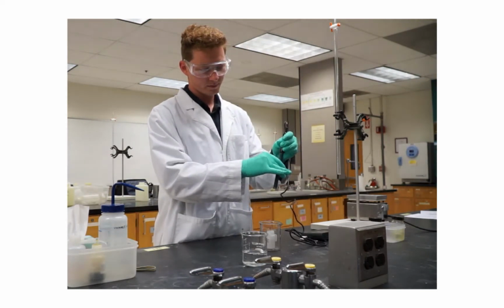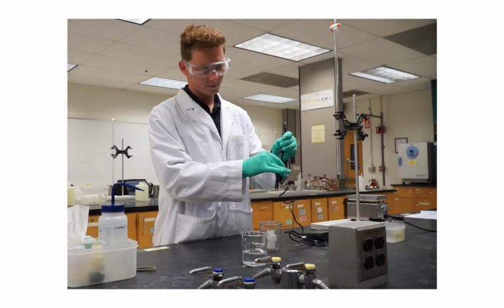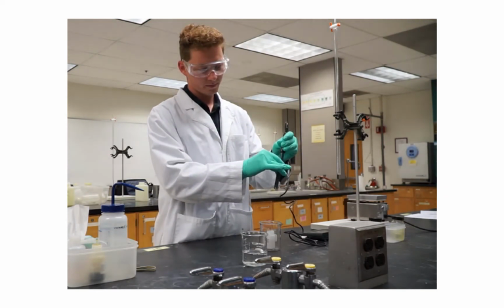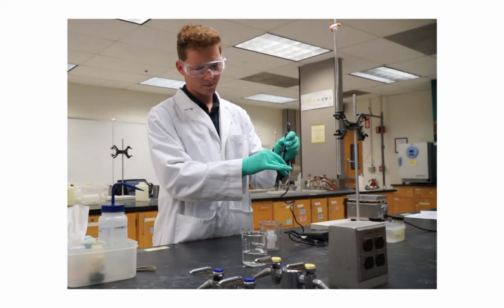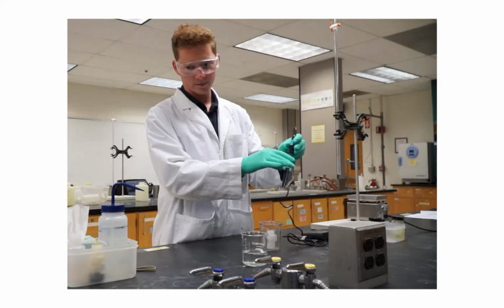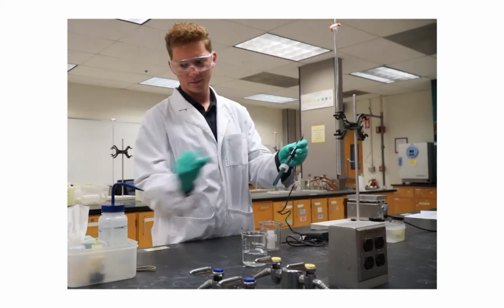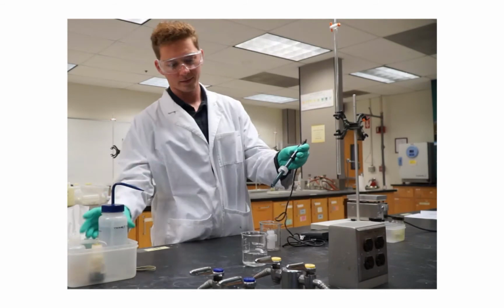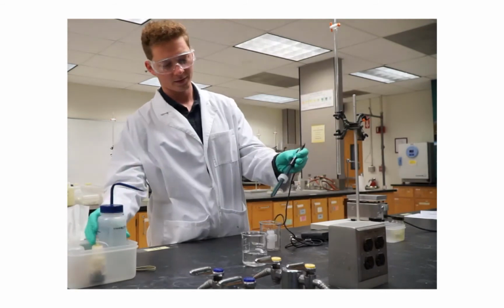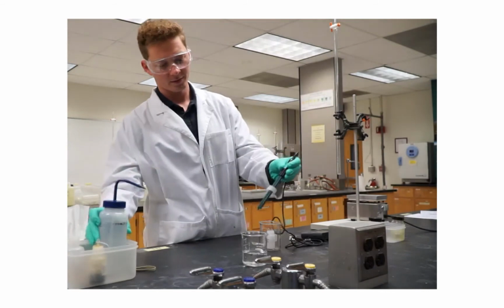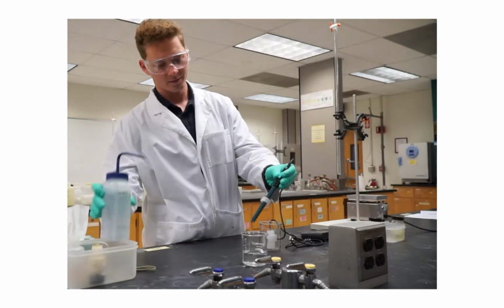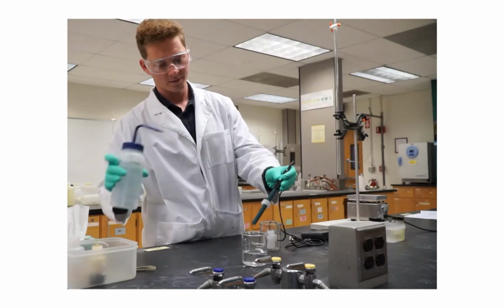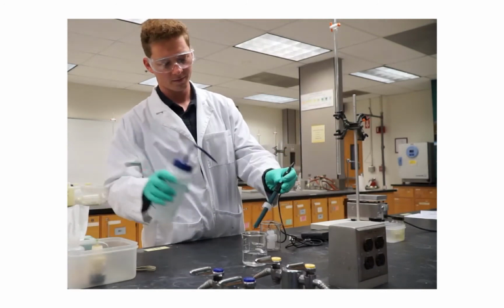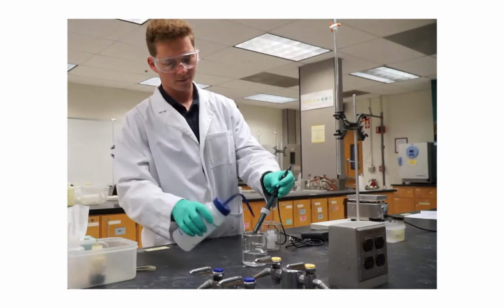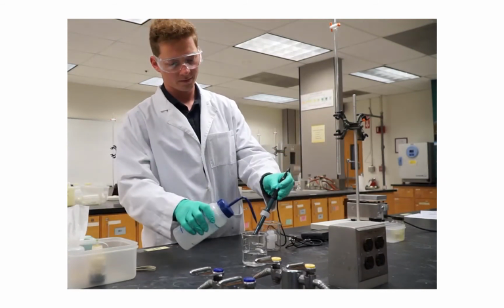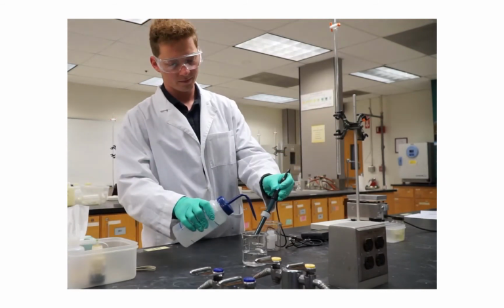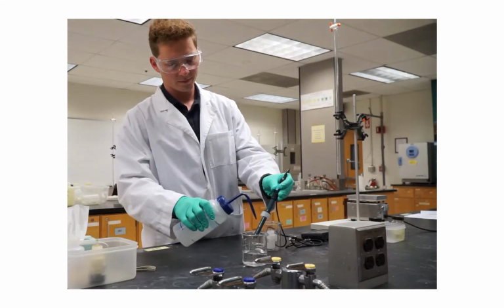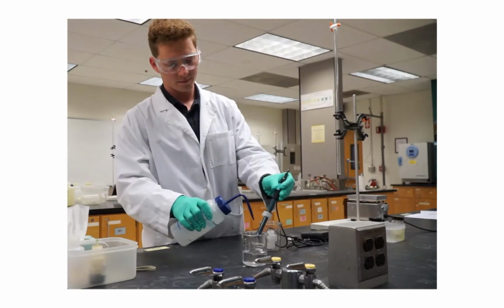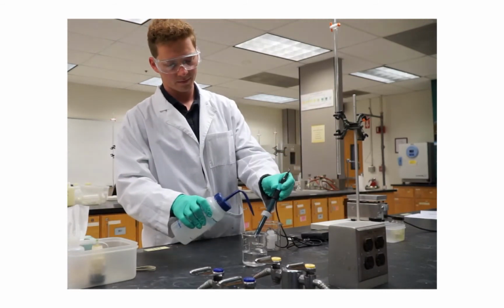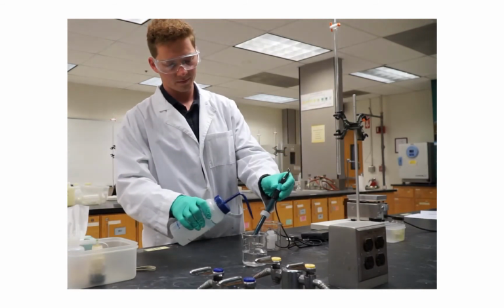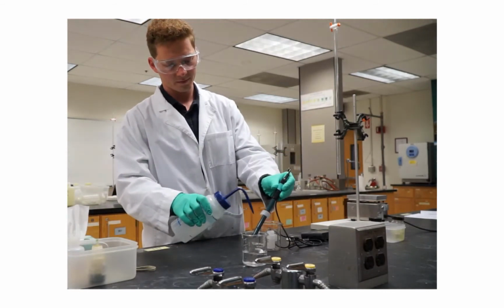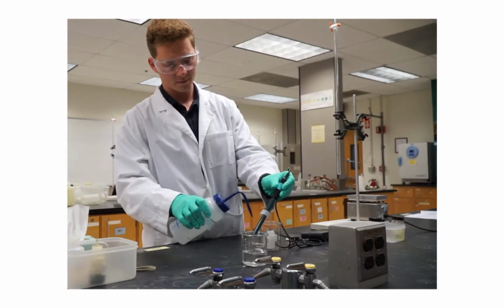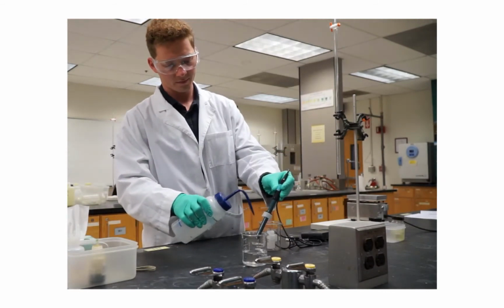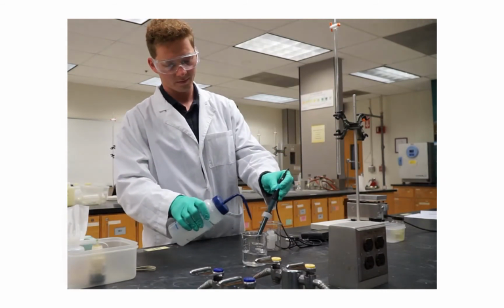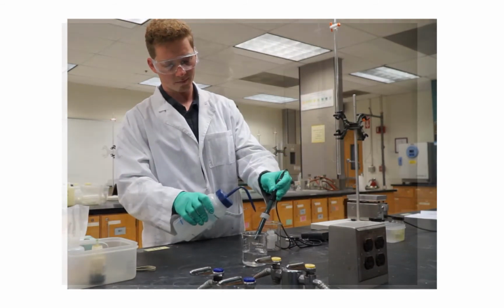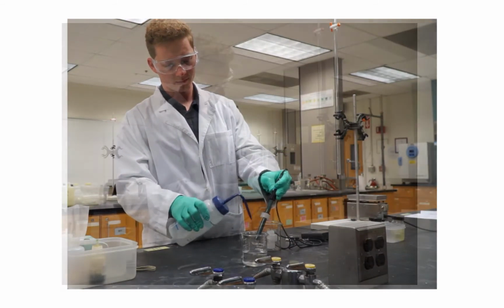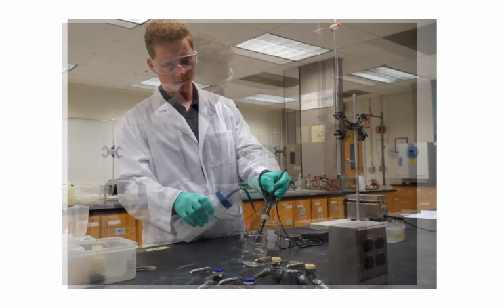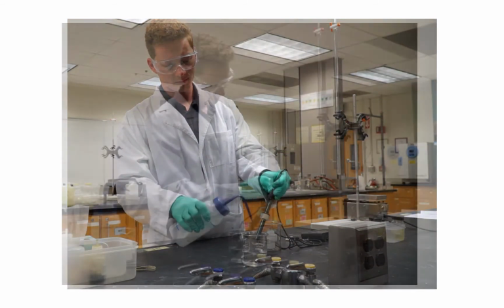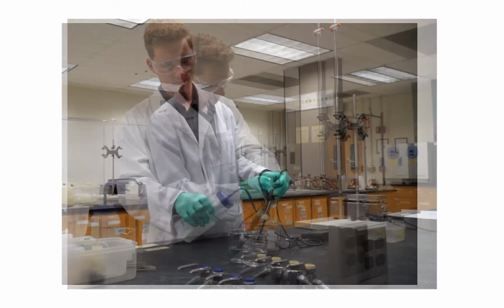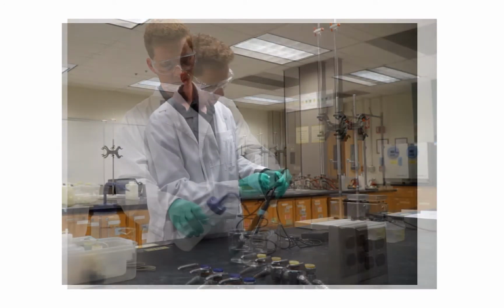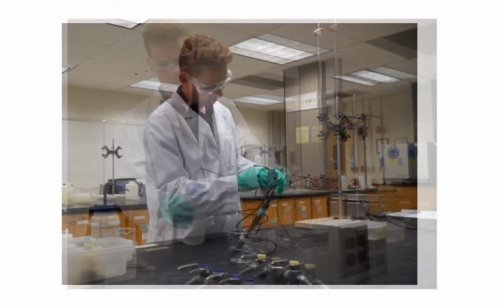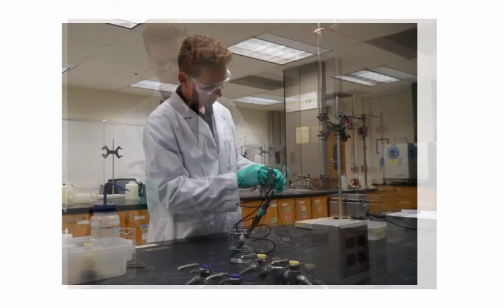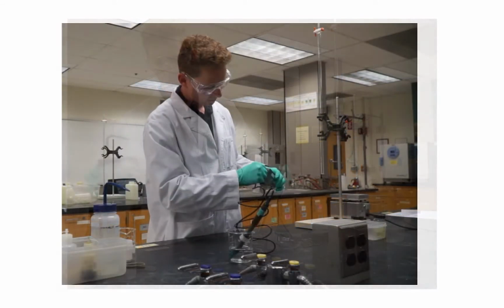To take the probe out of its storage solution, unscrew the cap just enough to loosen the gasket on the probe, which allows you to remove the storage bottle from the electrode.